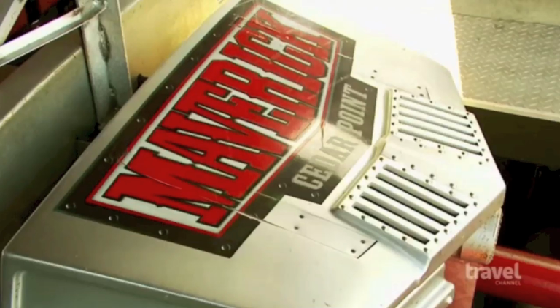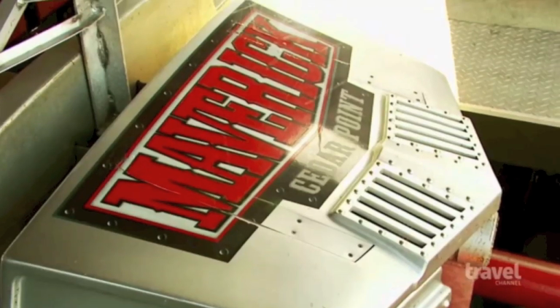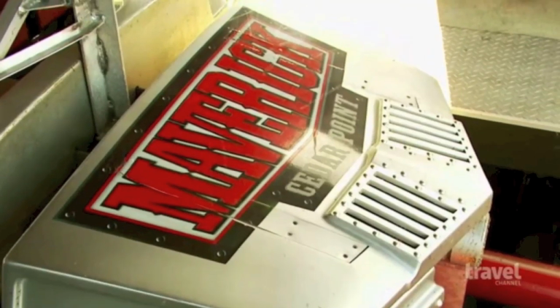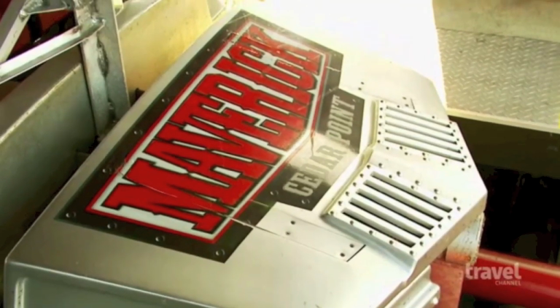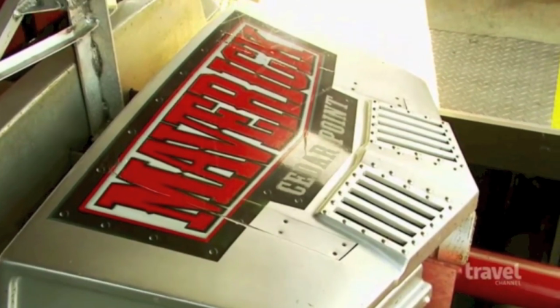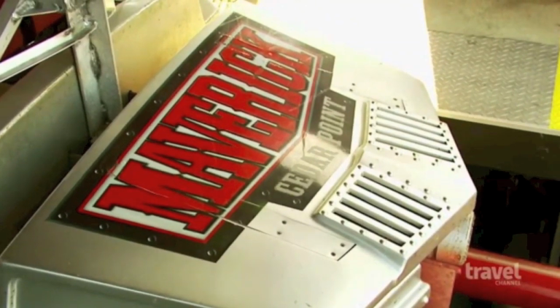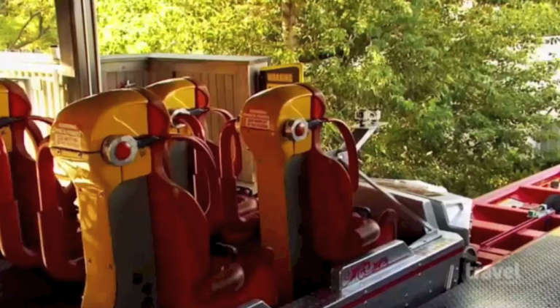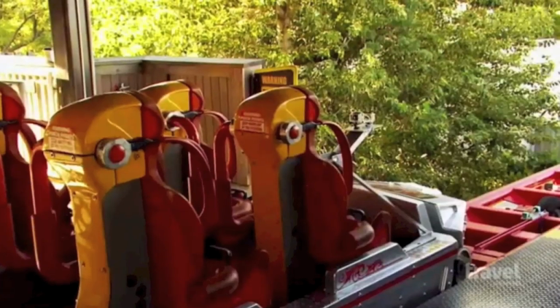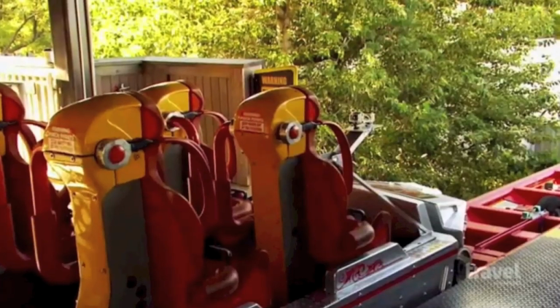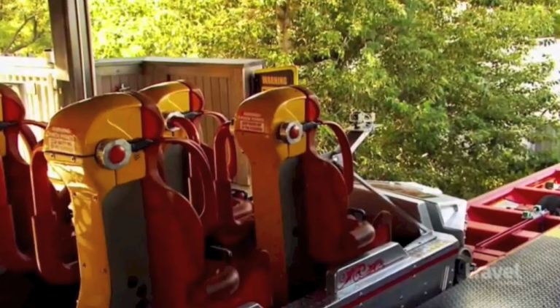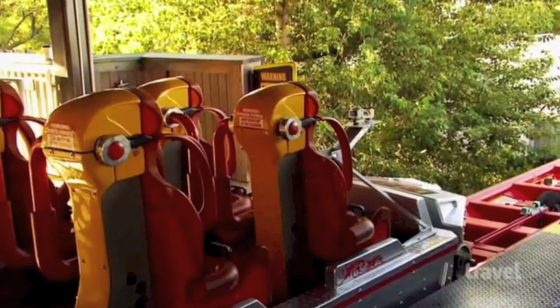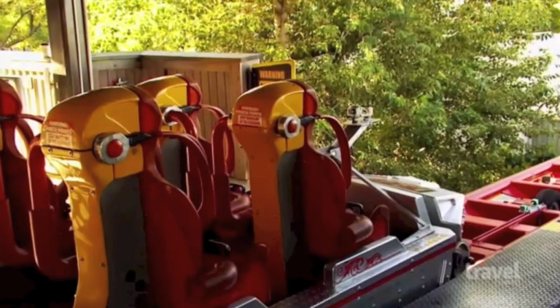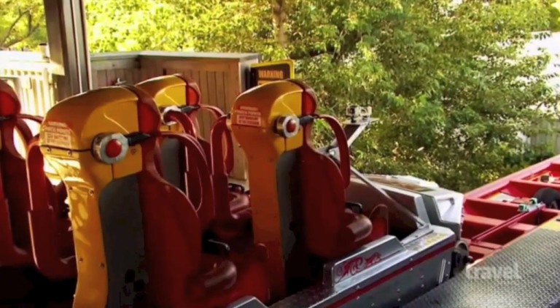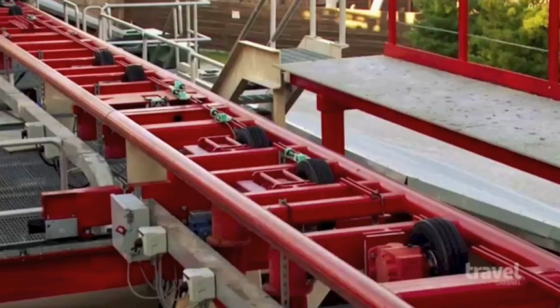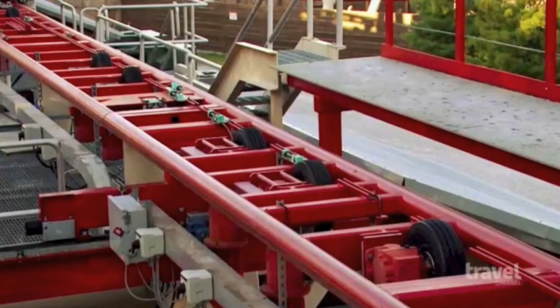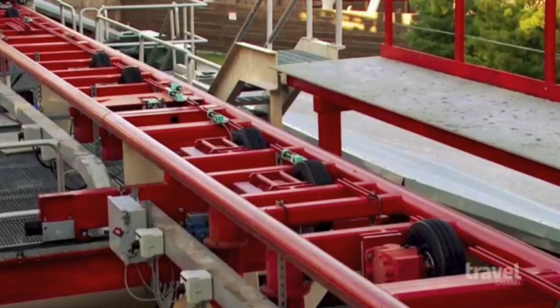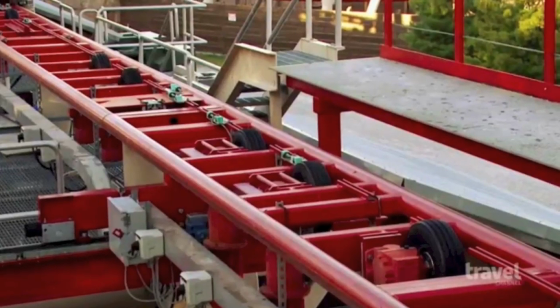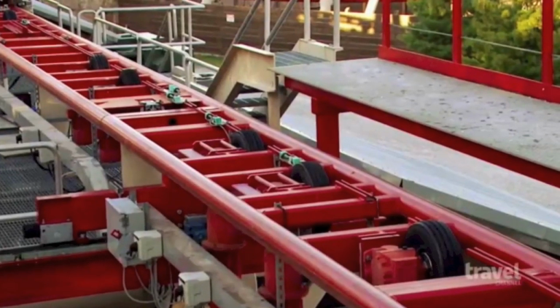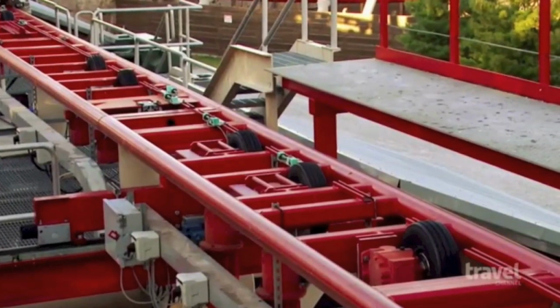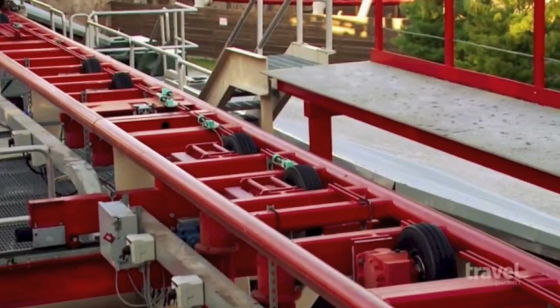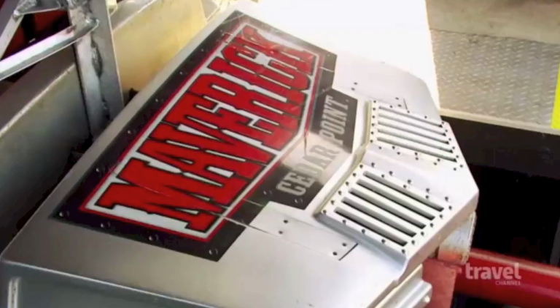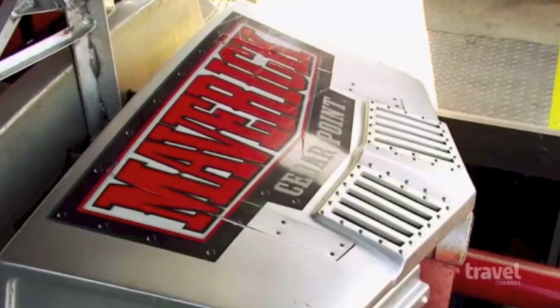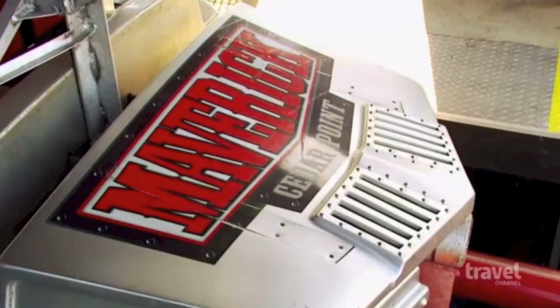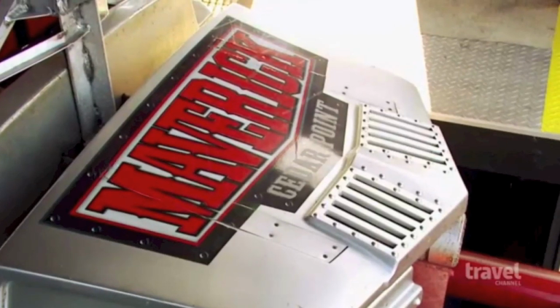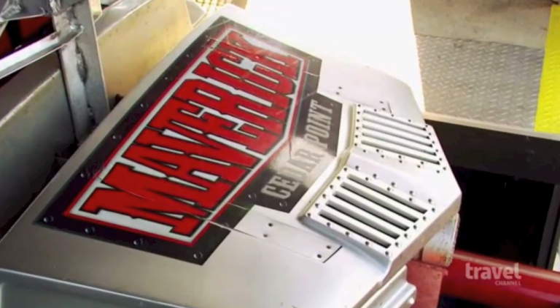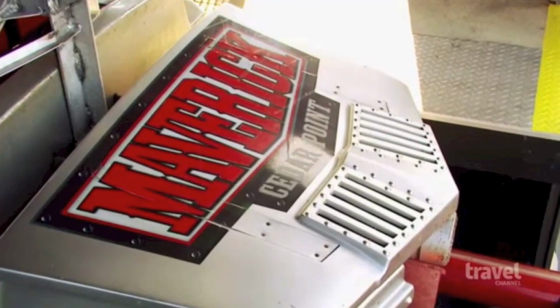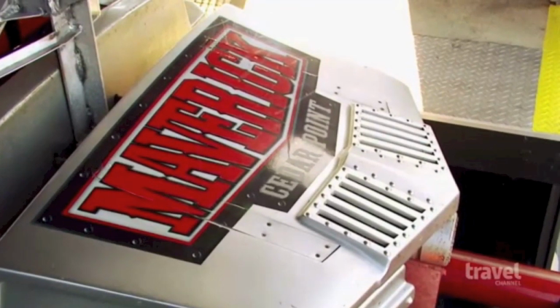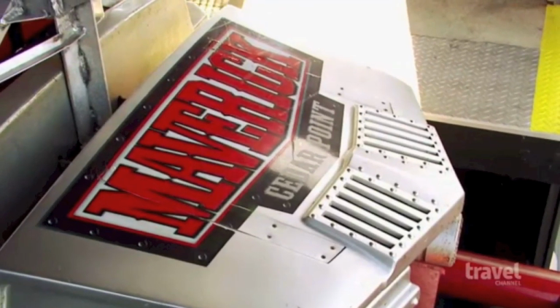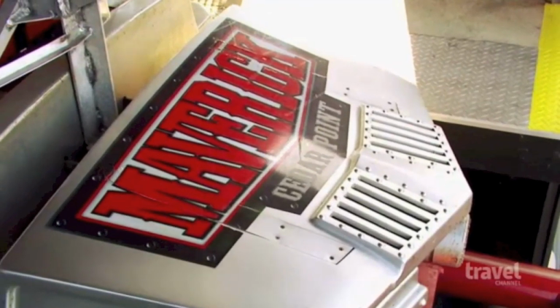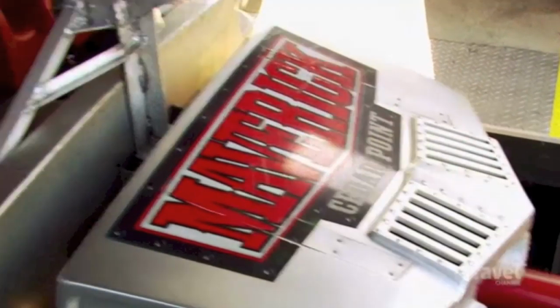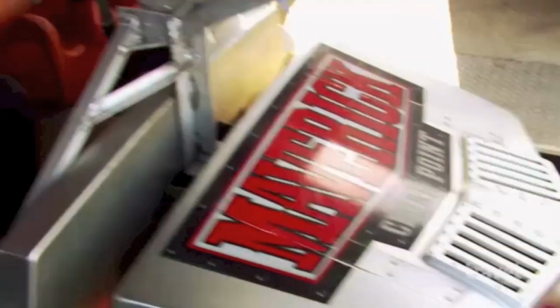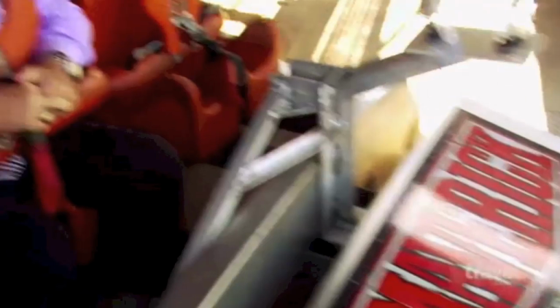After repairs on one of Maverick's wheels this morning, Monty prepares to test the ride and its first unbelievable drop.